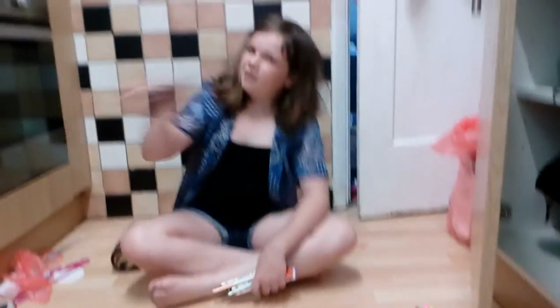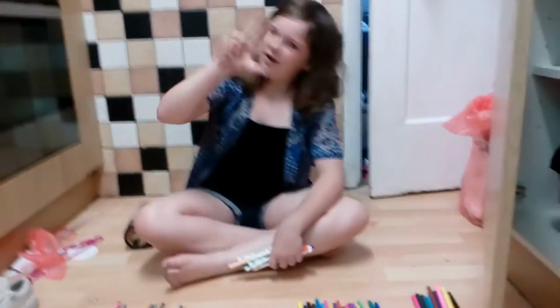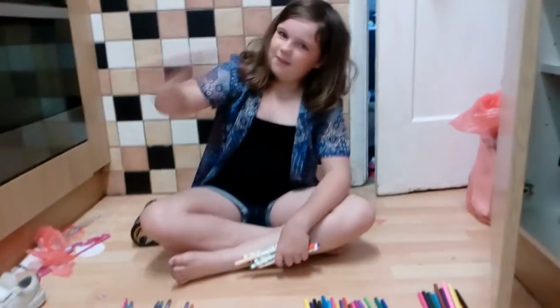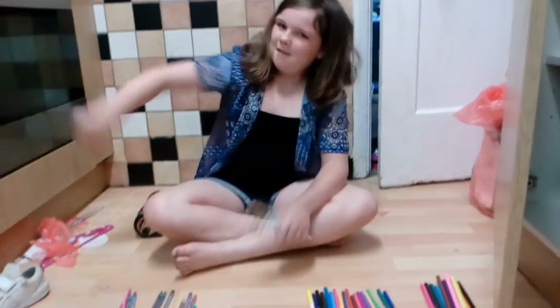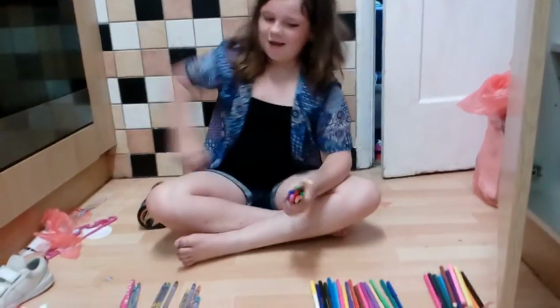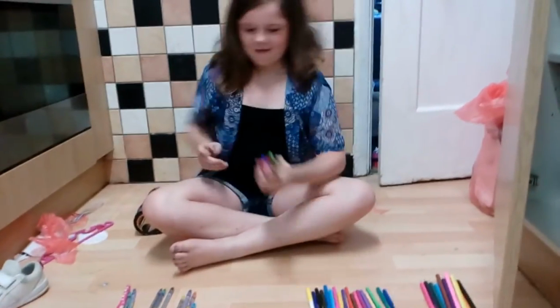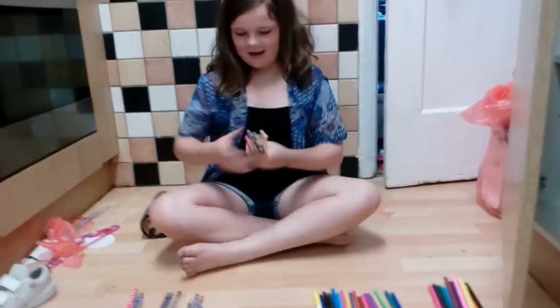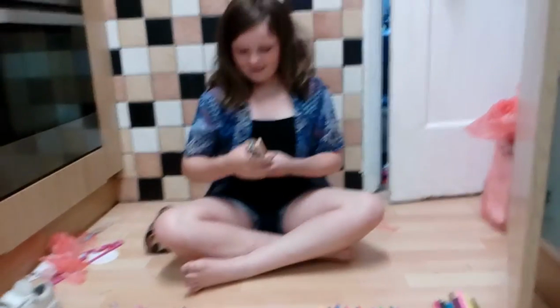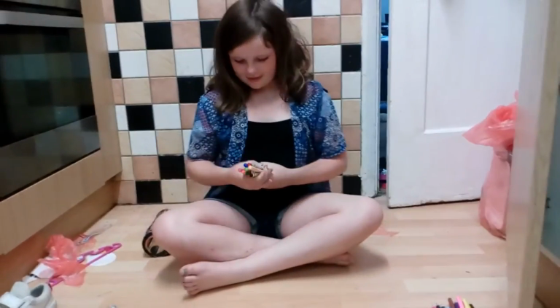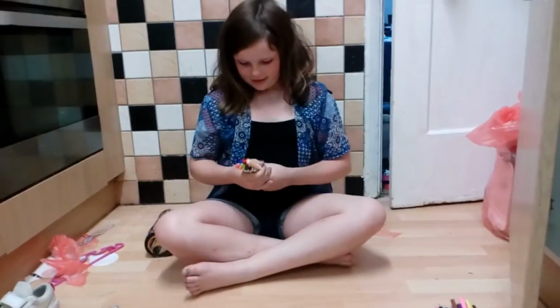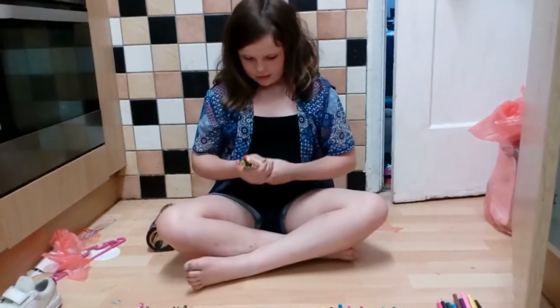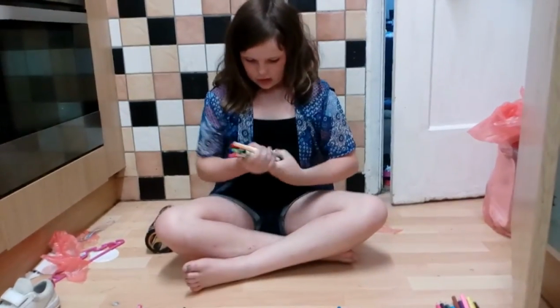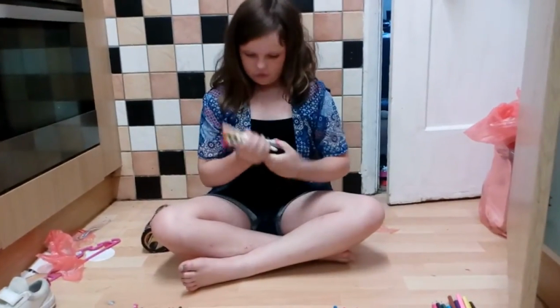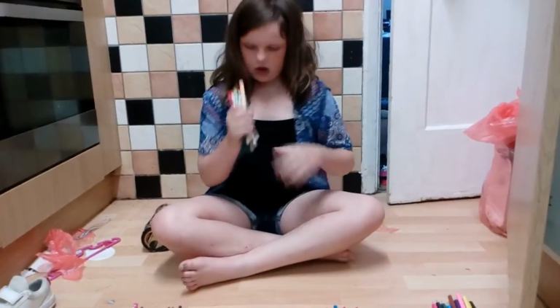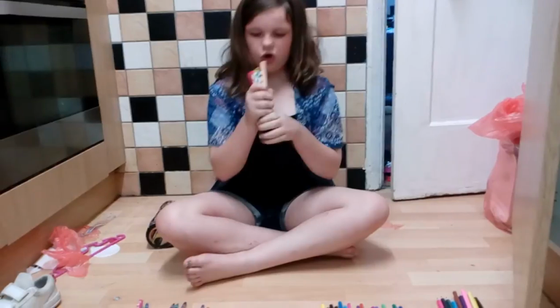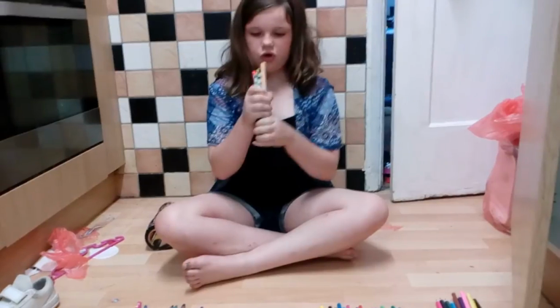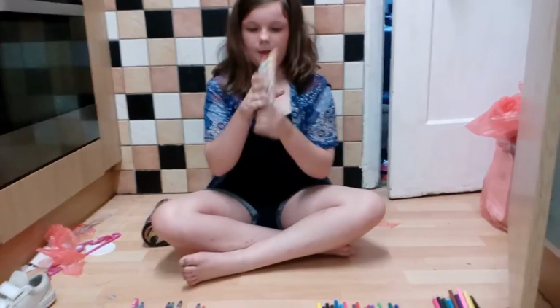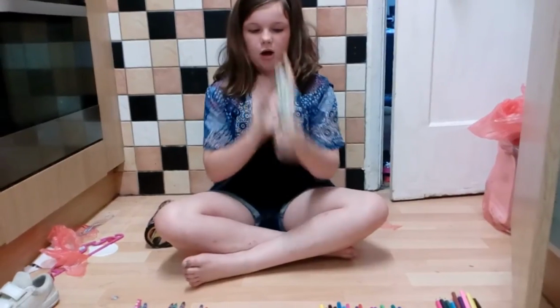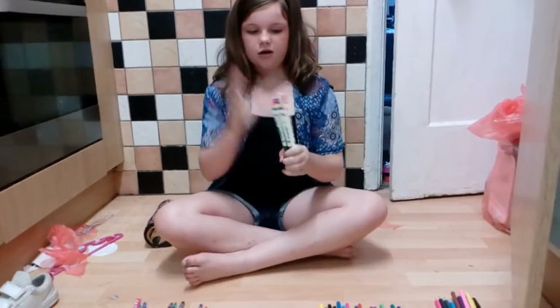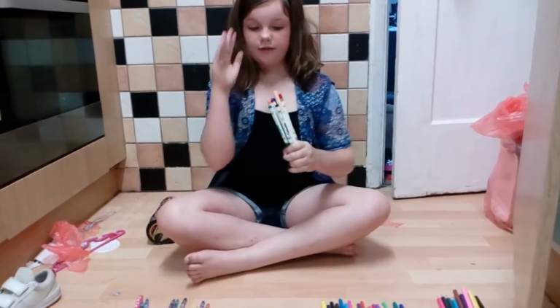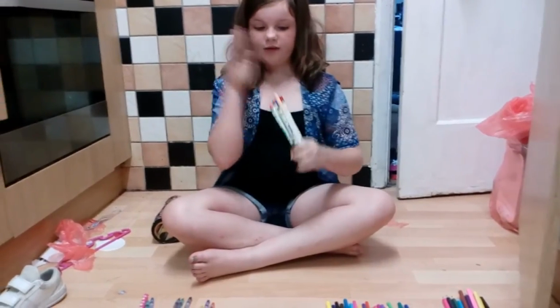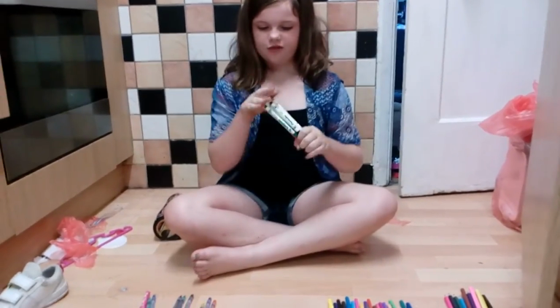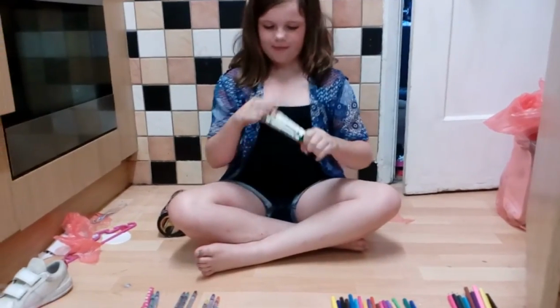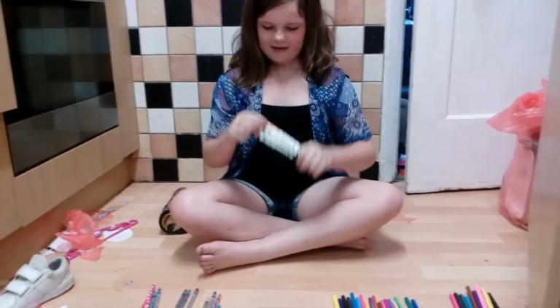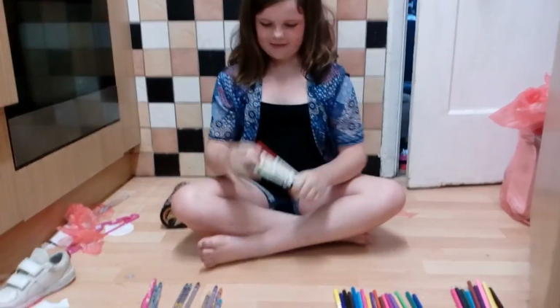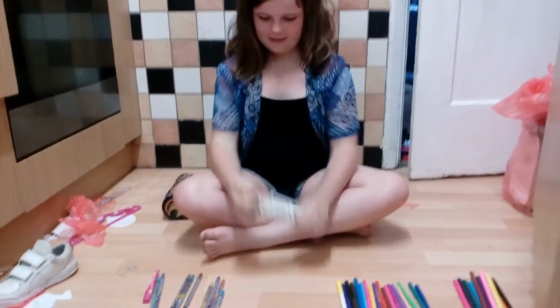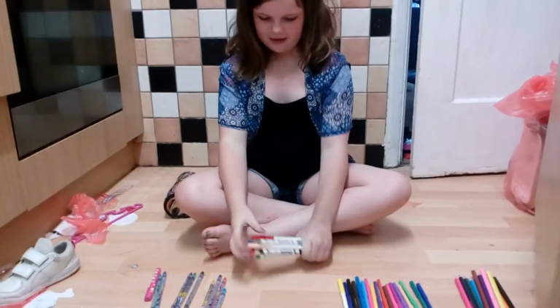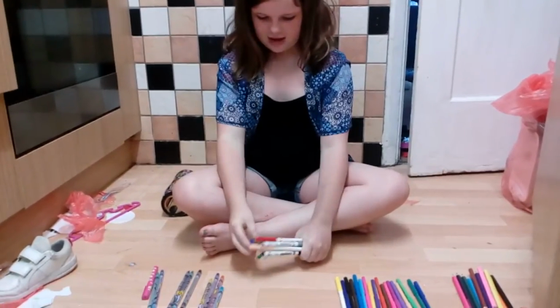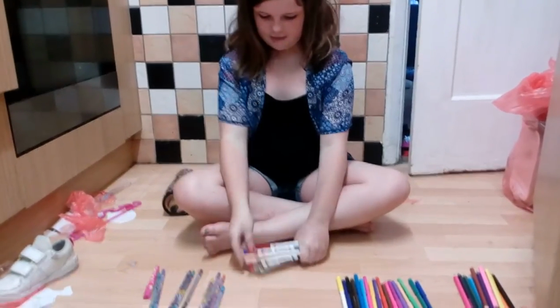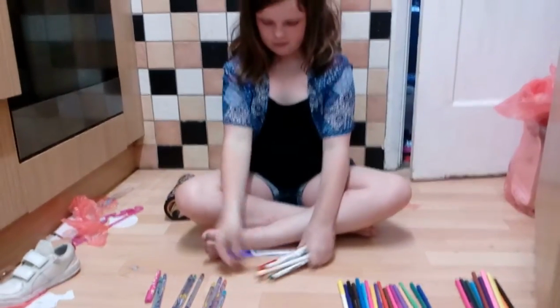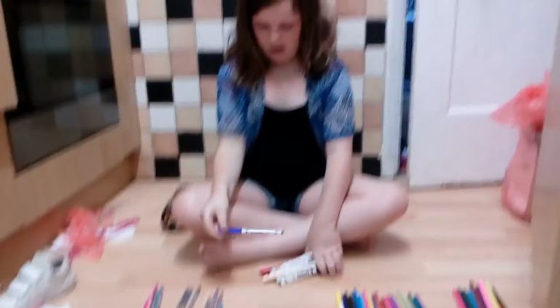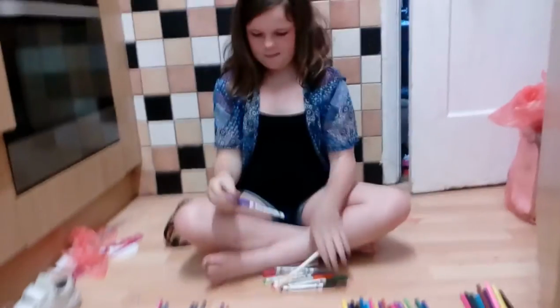Number three in my pencil case is these Crayola markers with super skinny tips, and here is one.